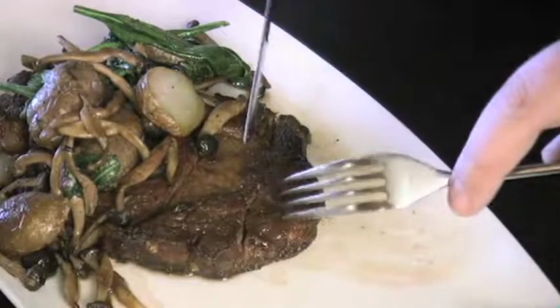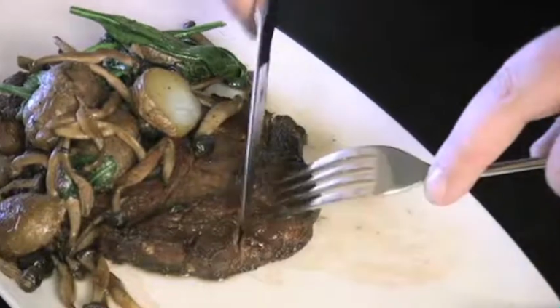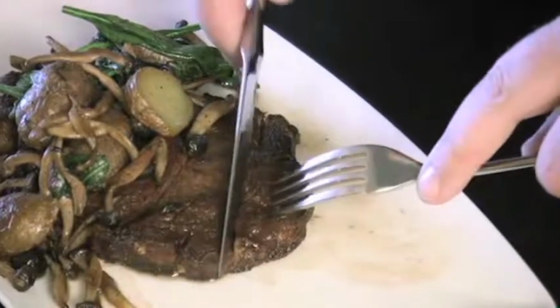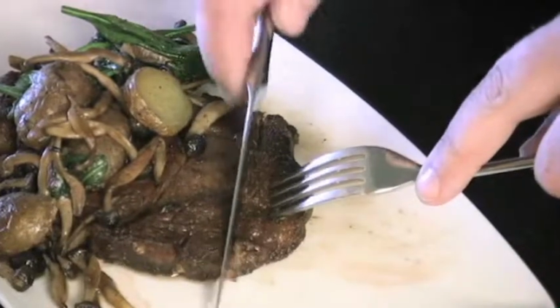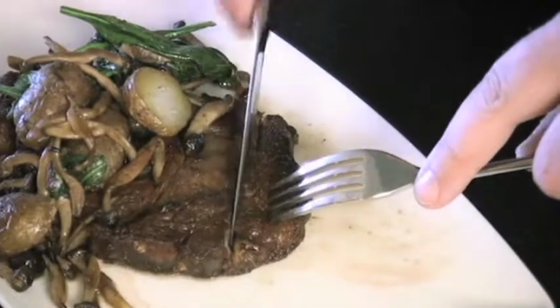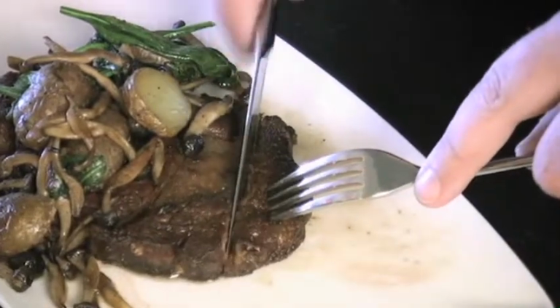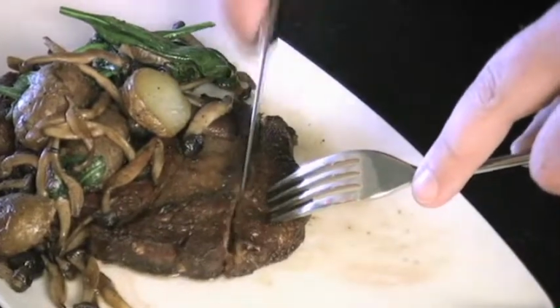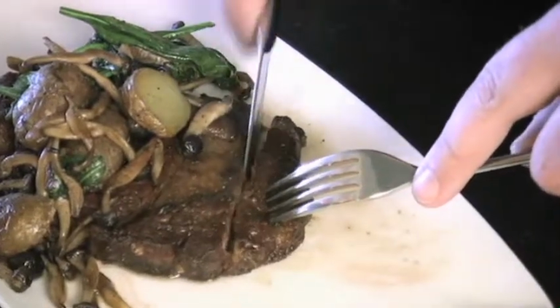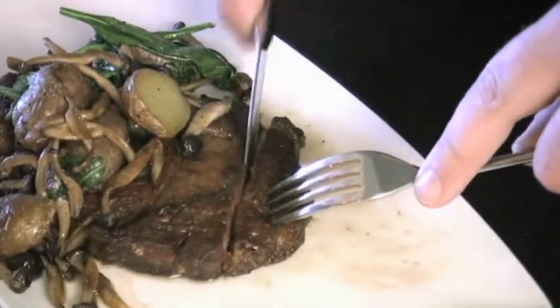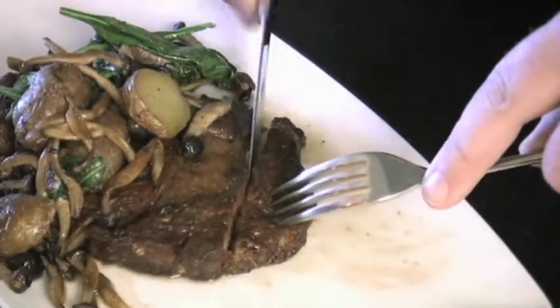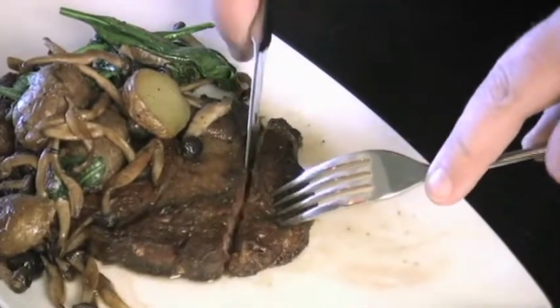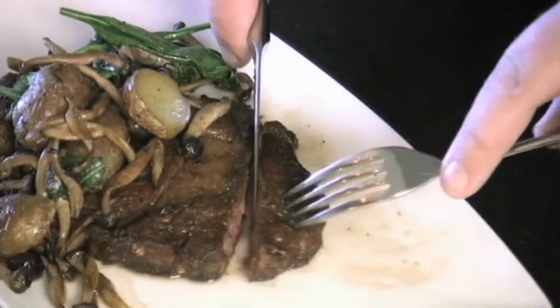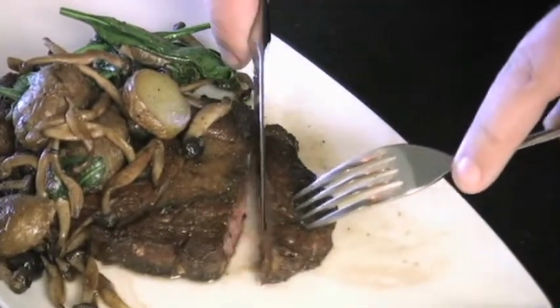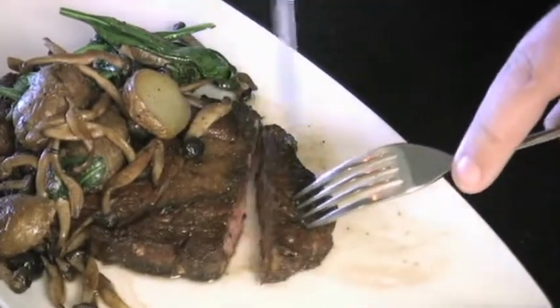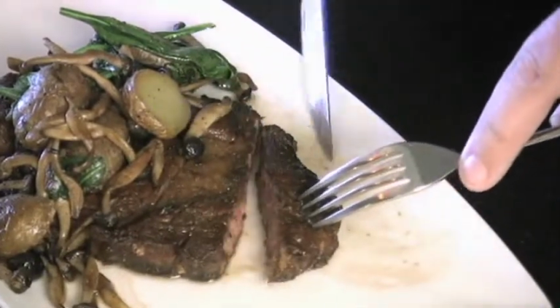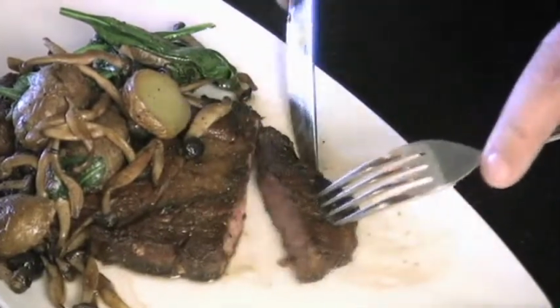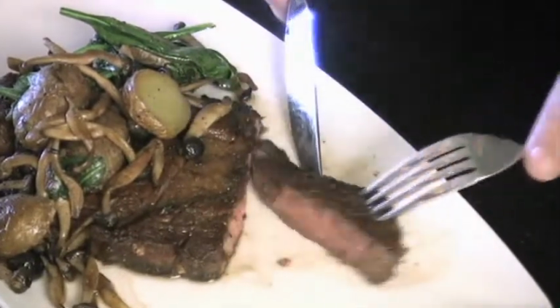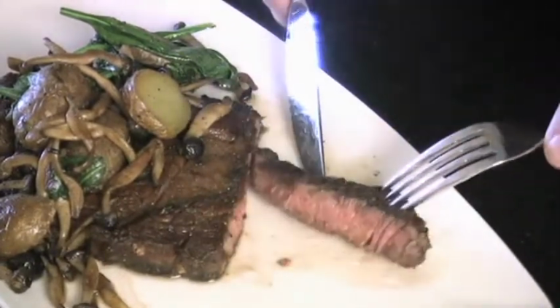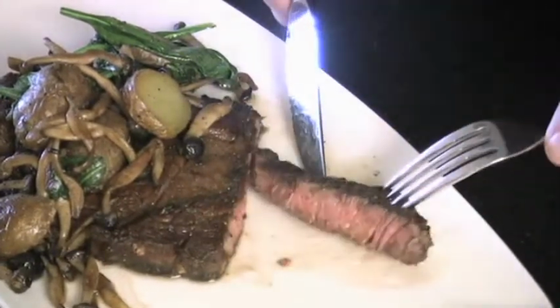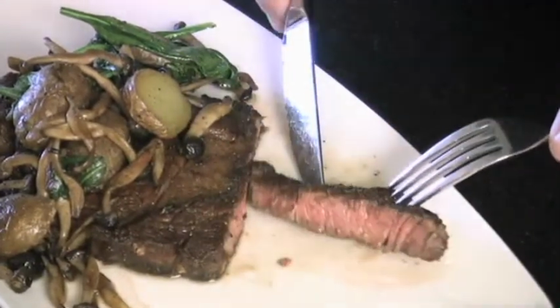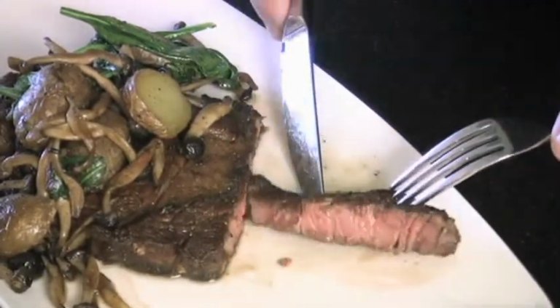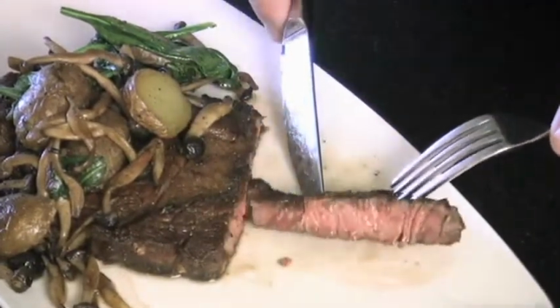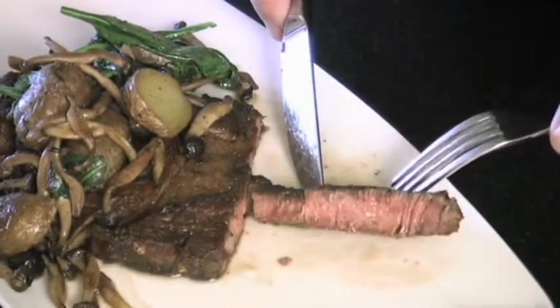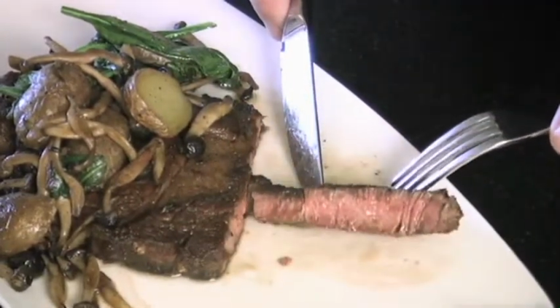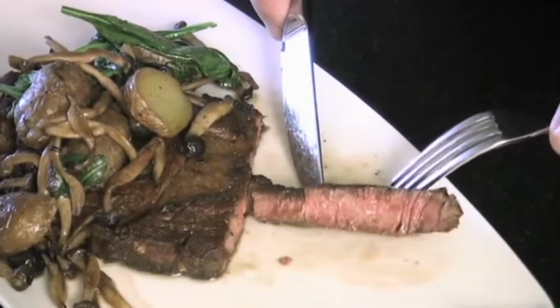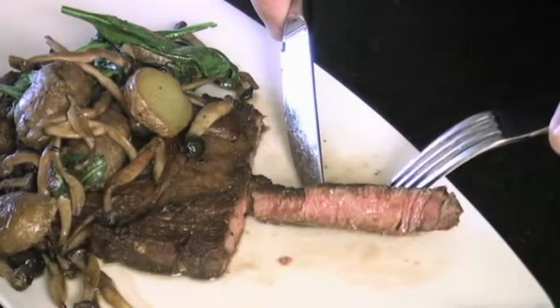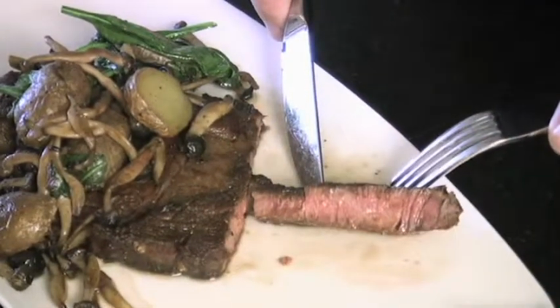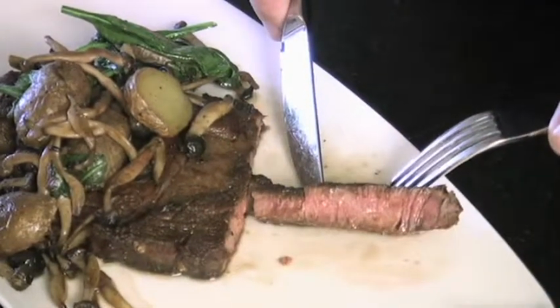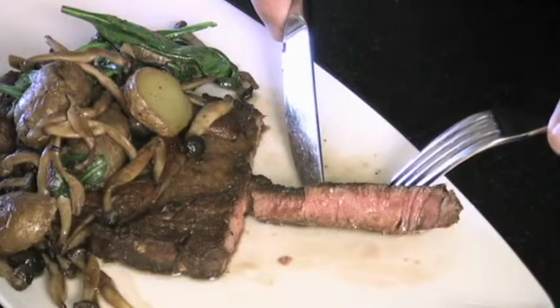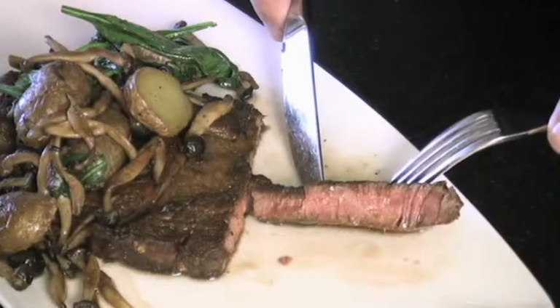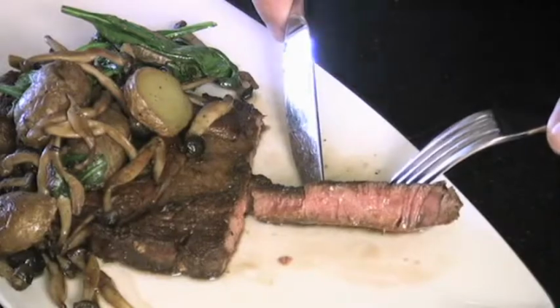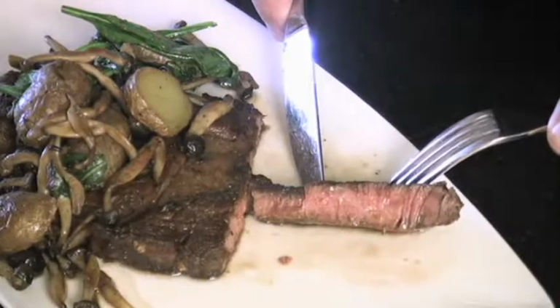After I've cut it open, there's no big pile of juice here — and it's perfectly medium rare. Perfect steak.